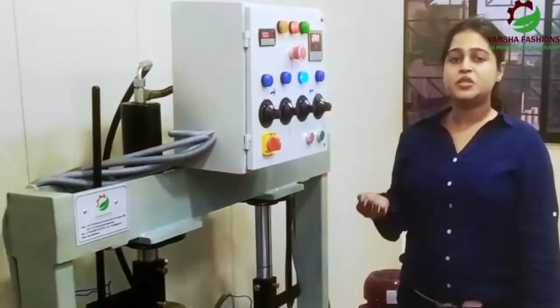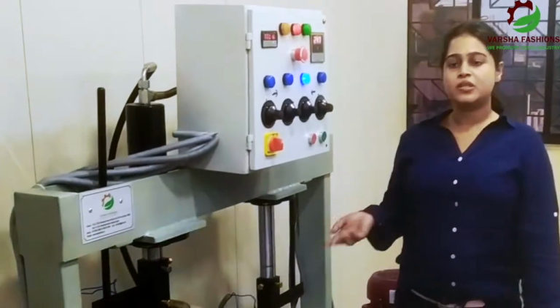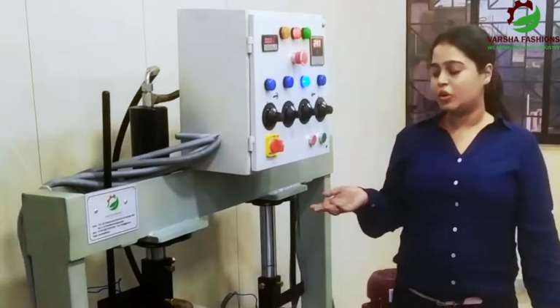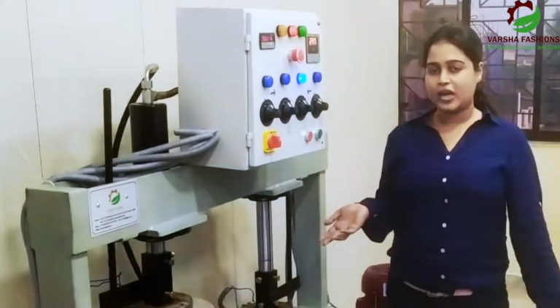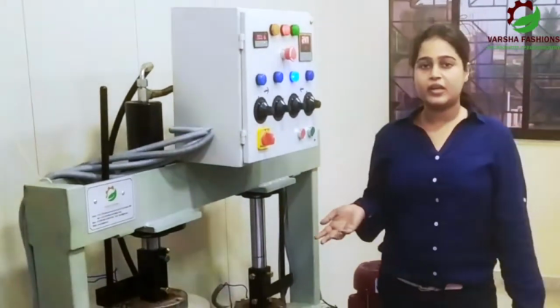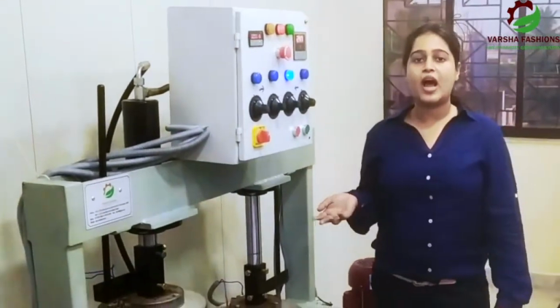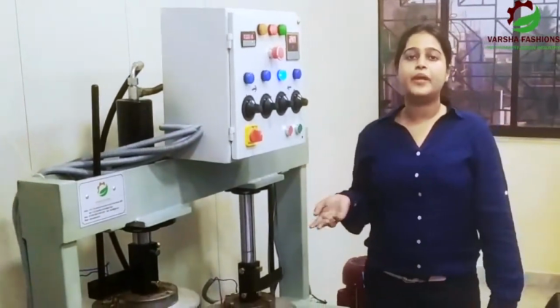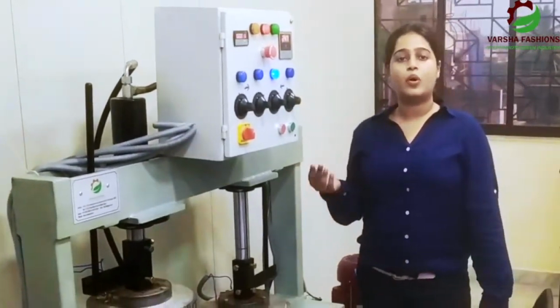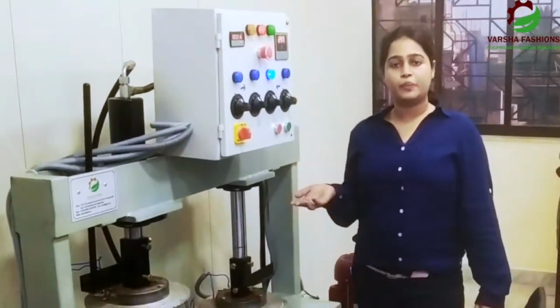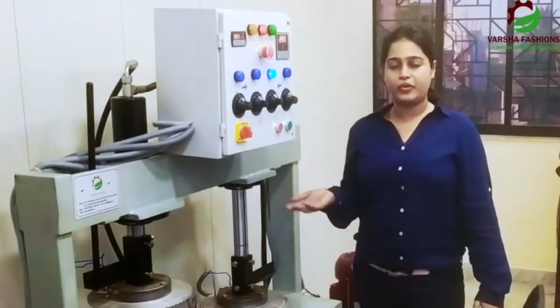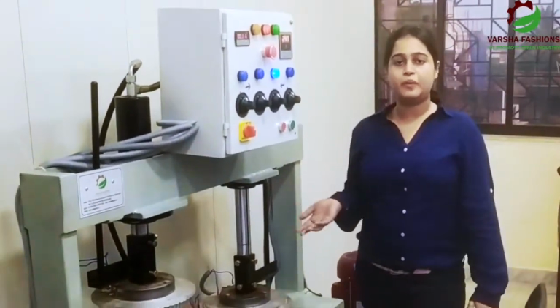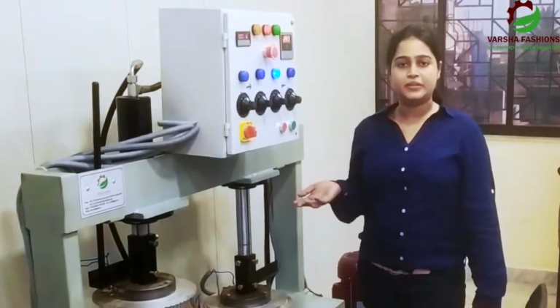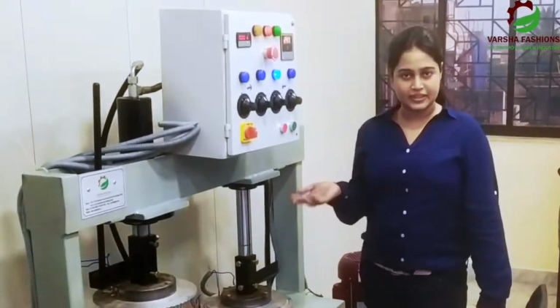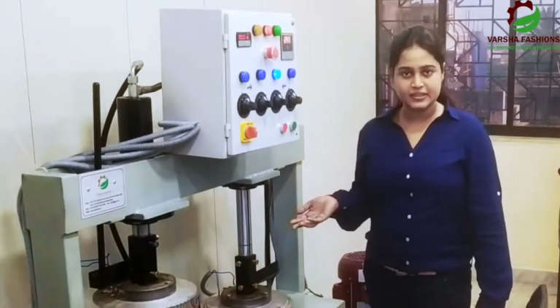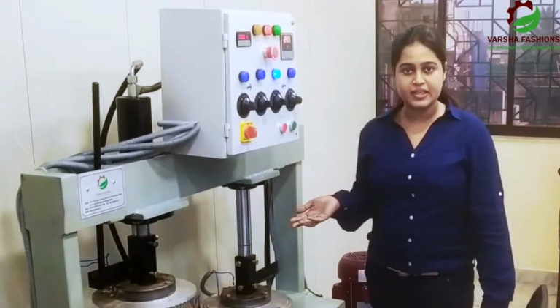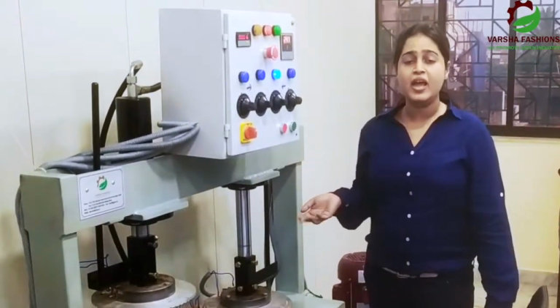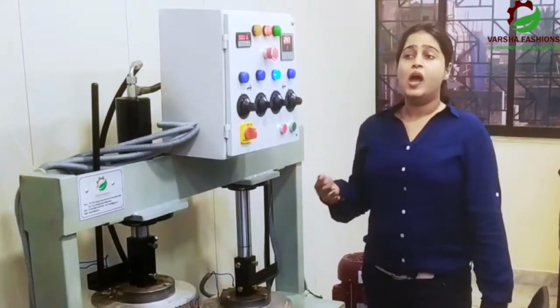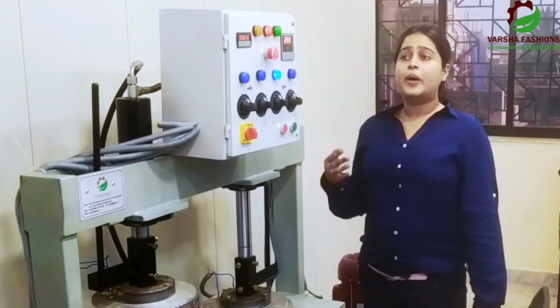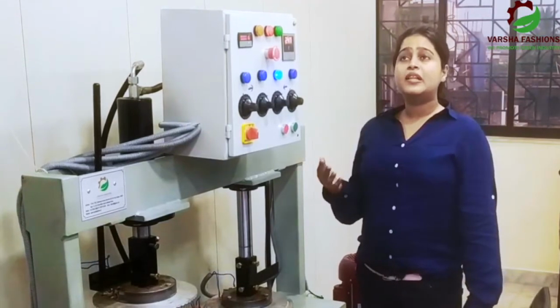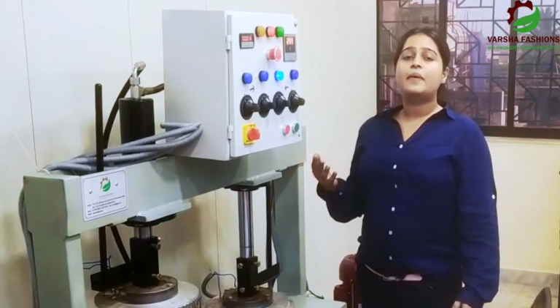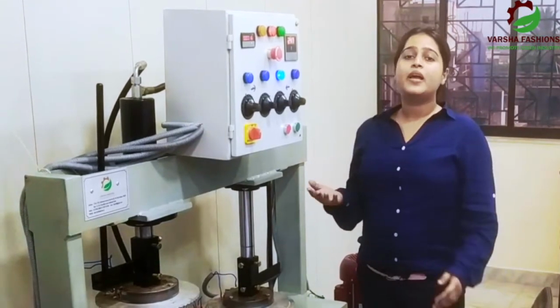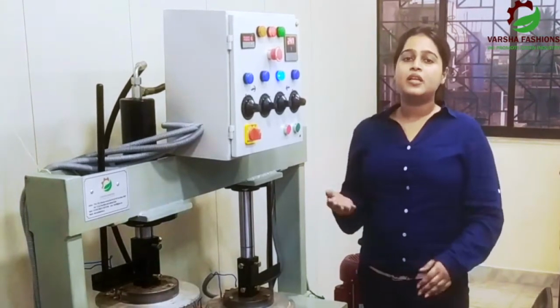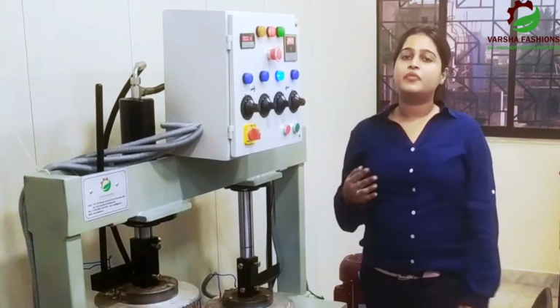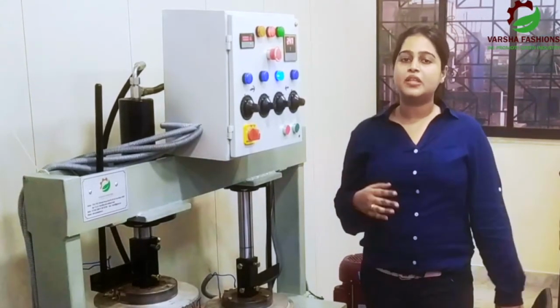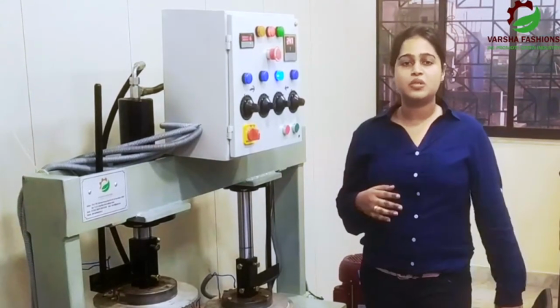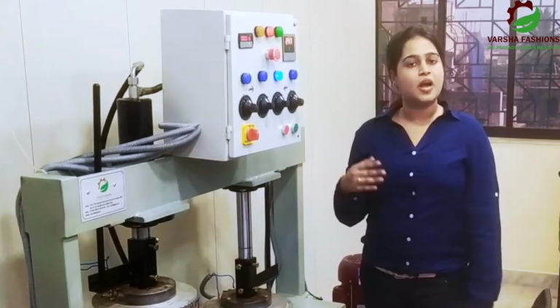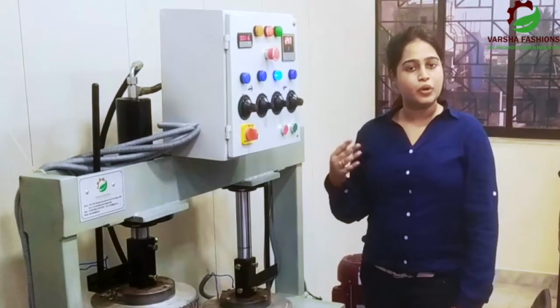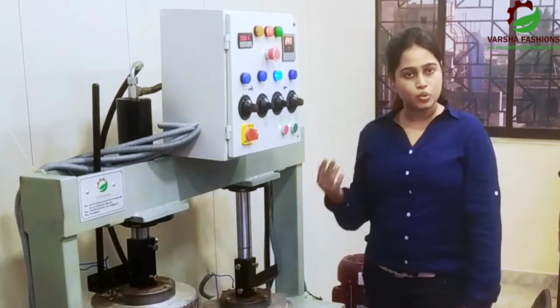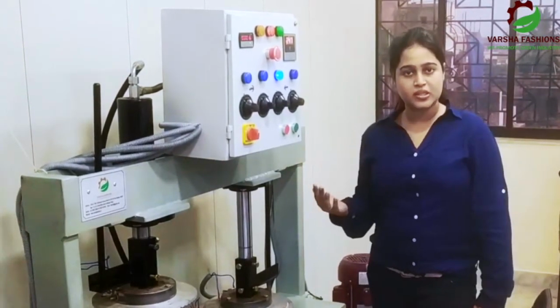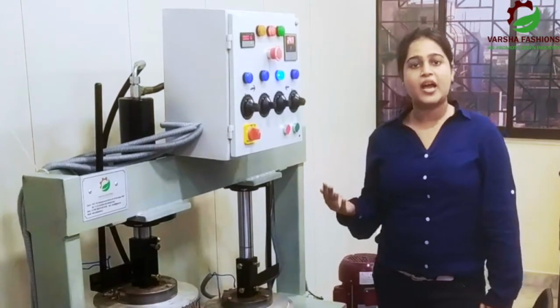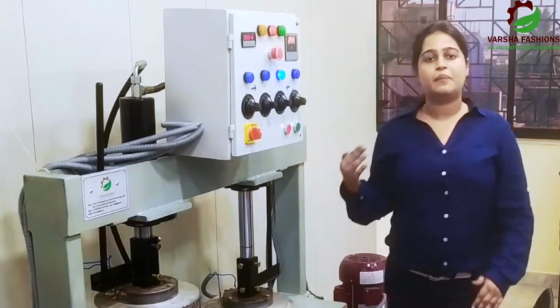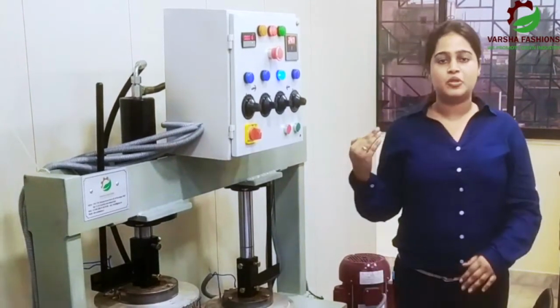You can do a very profitable business with this machine. You can have a monthly income of $50,000 if you use this machine.